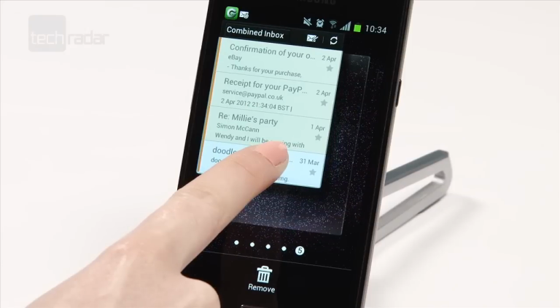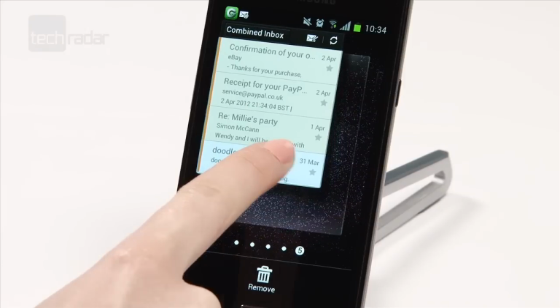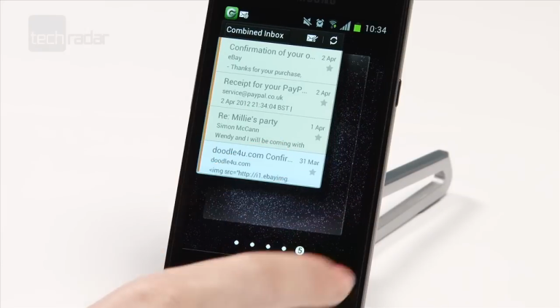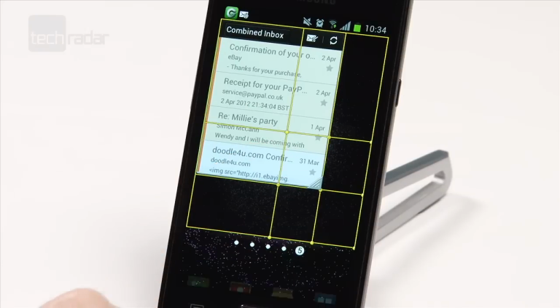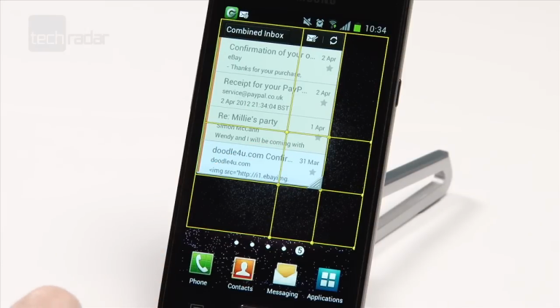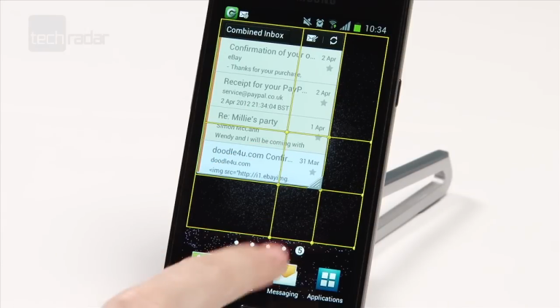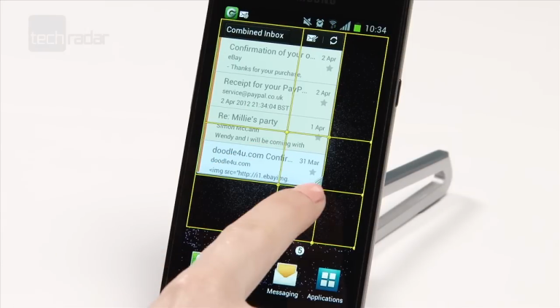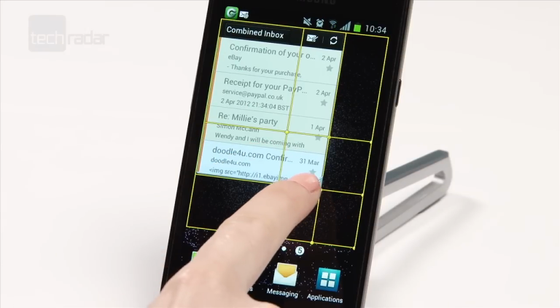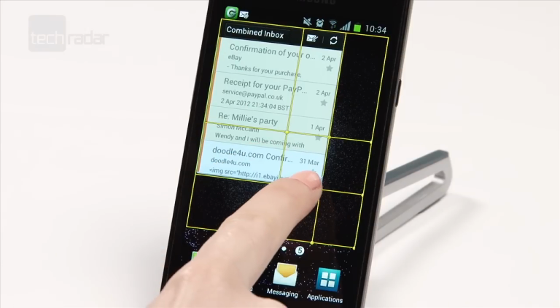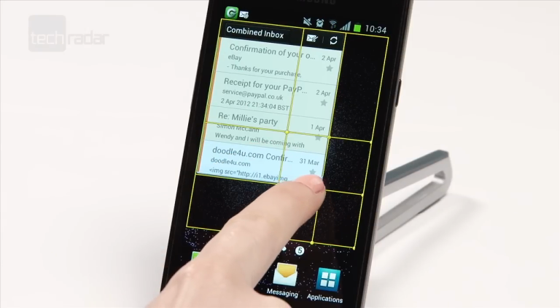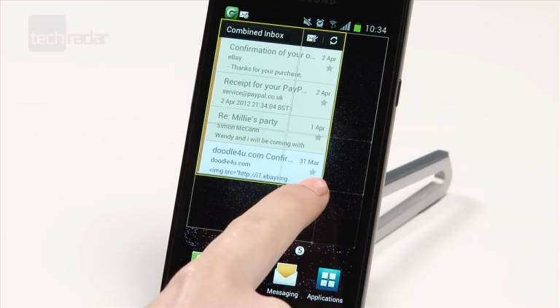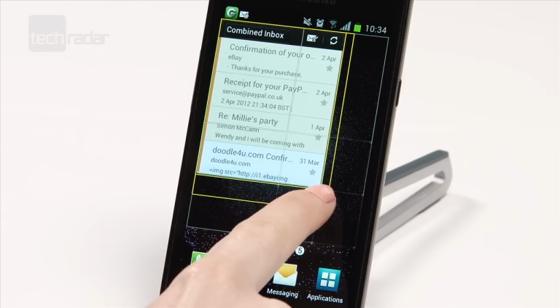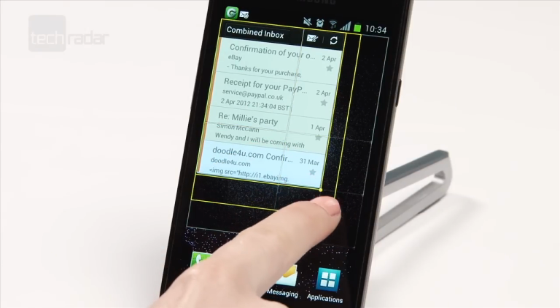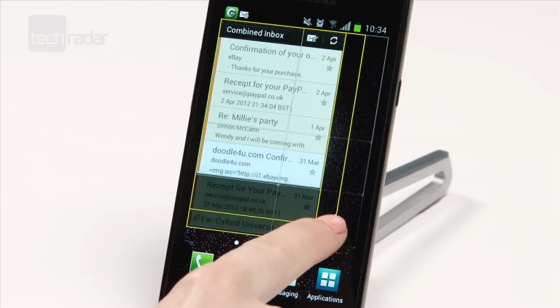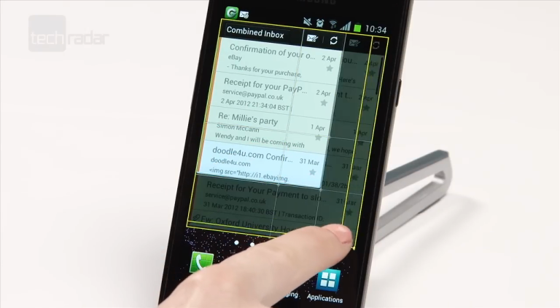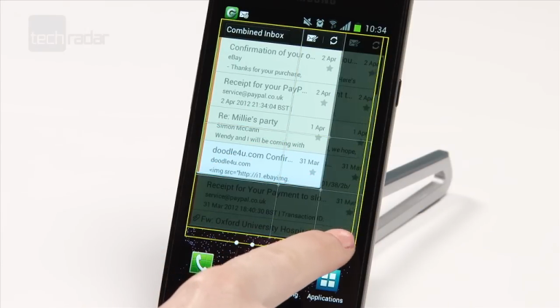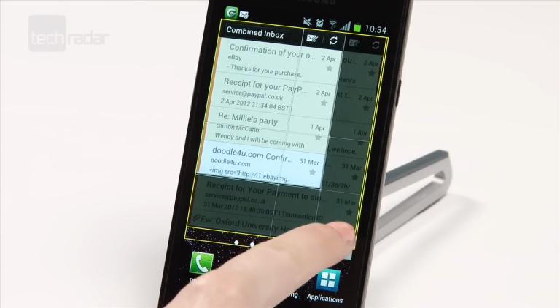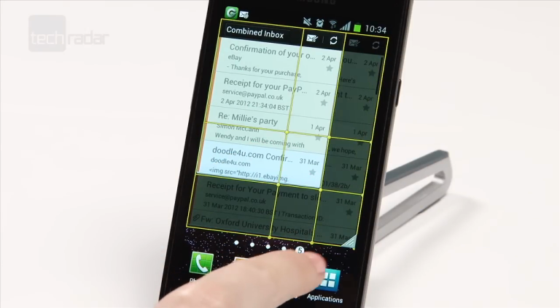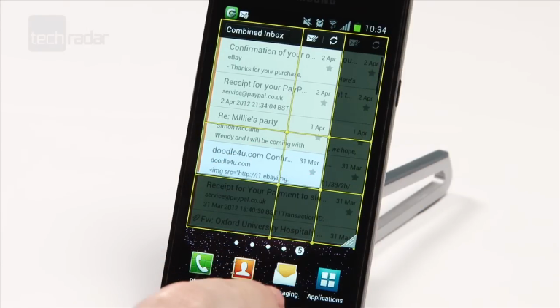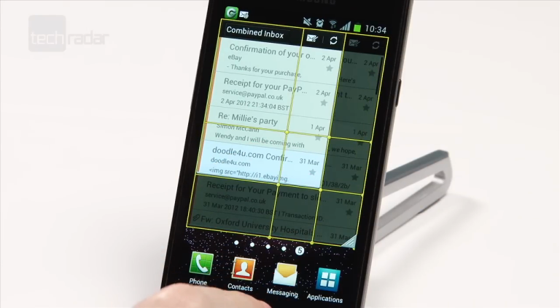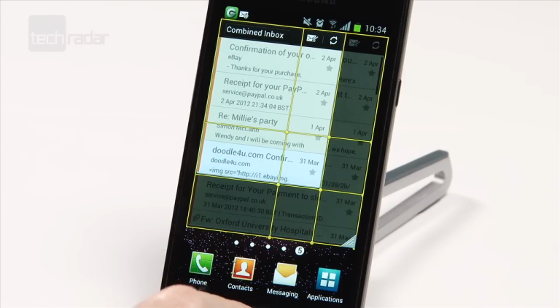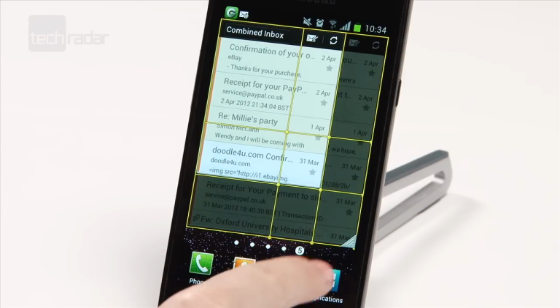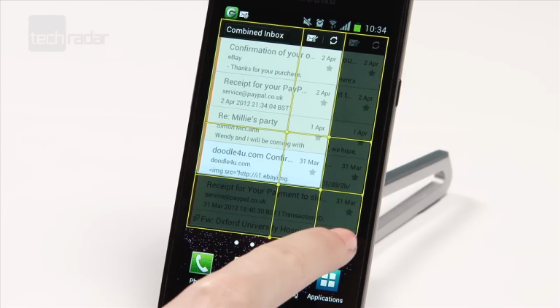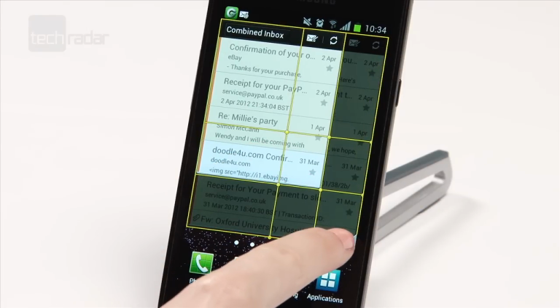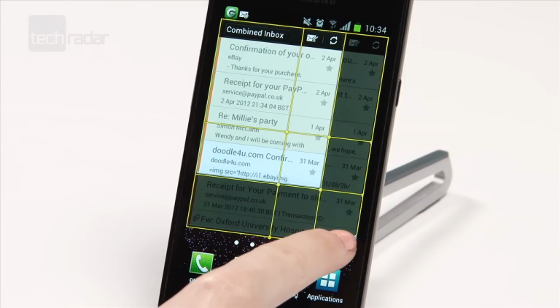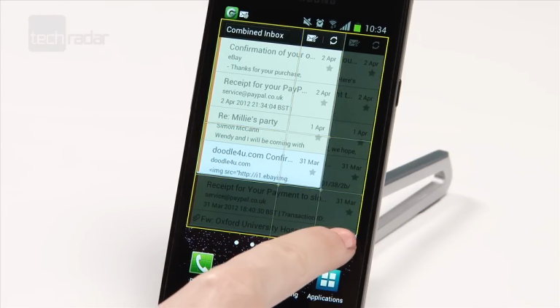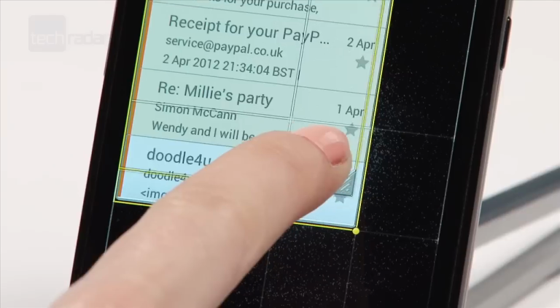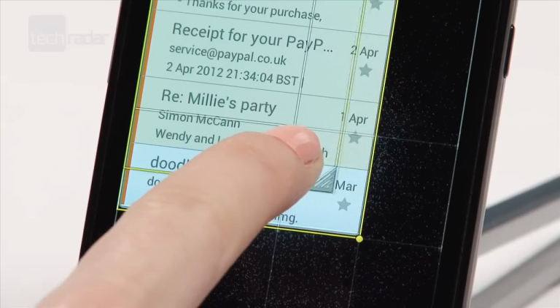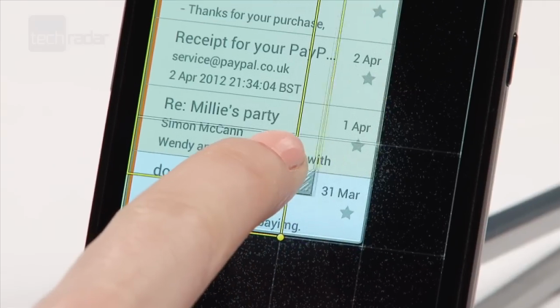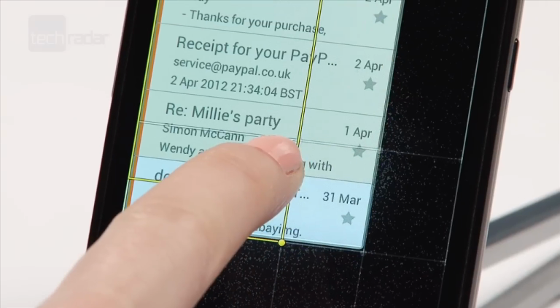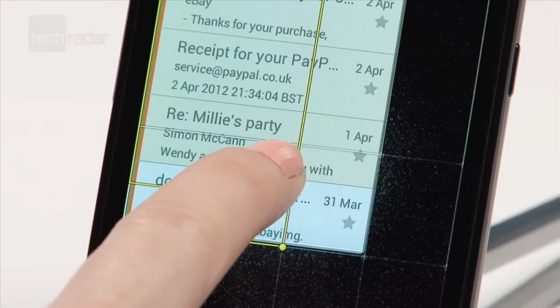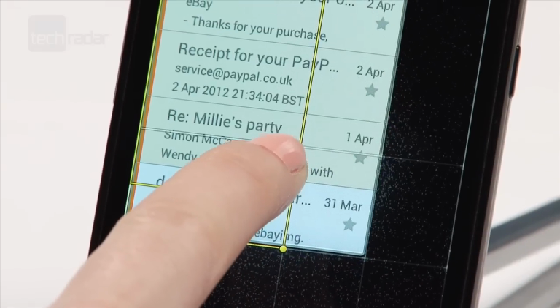Apps and menus look a lot cleaner, and you can resize honeycomb widgets to fit into one of your home screens in exactly the way you want.